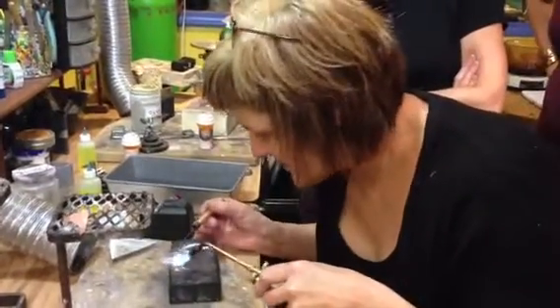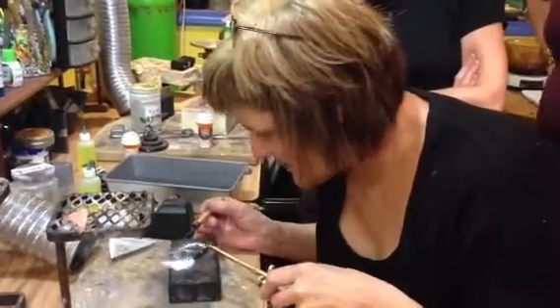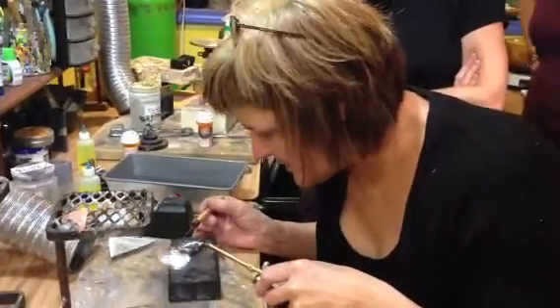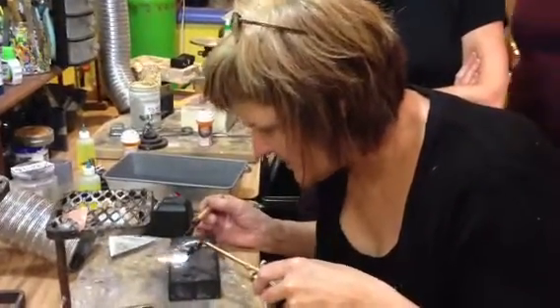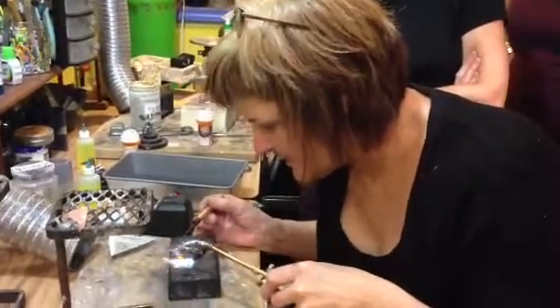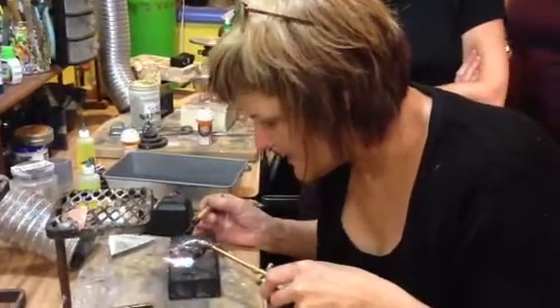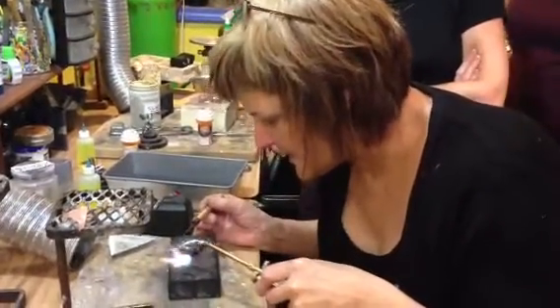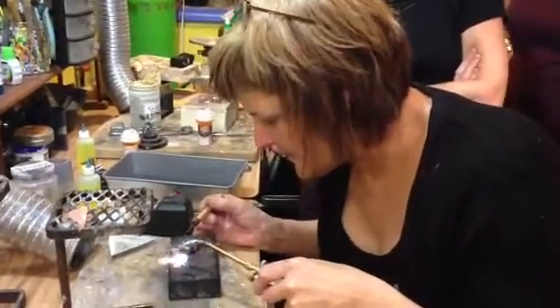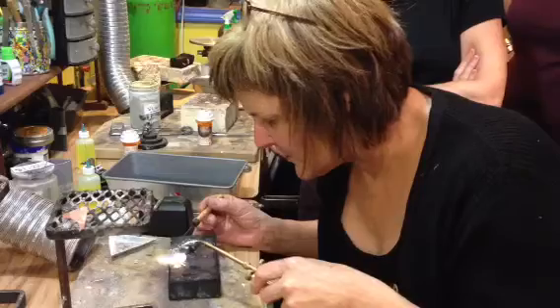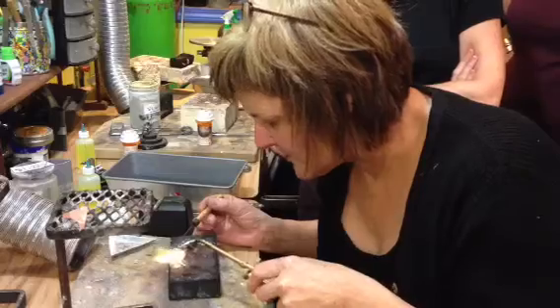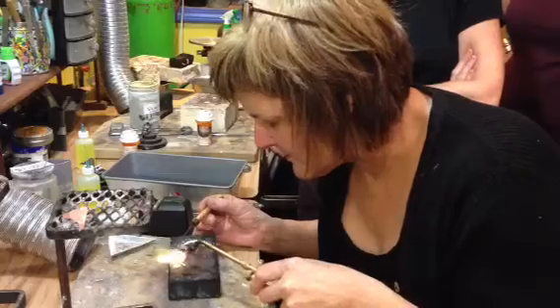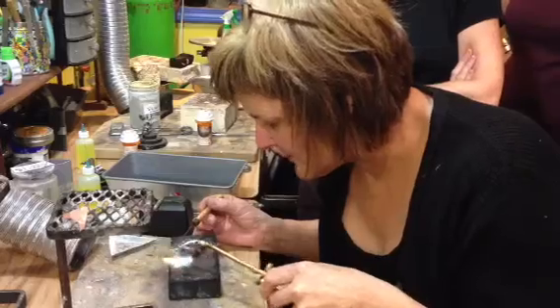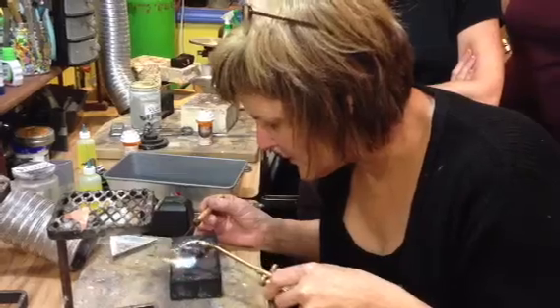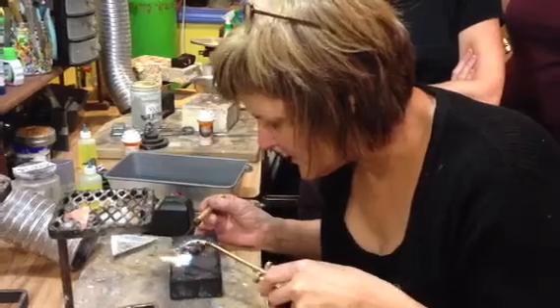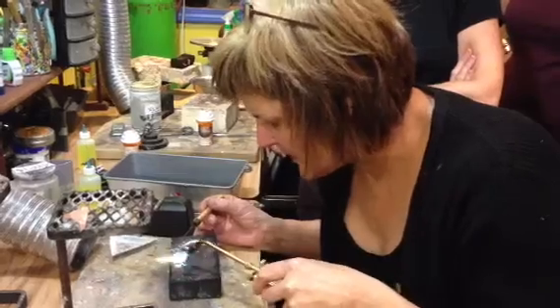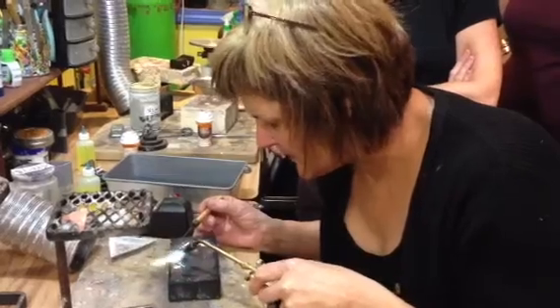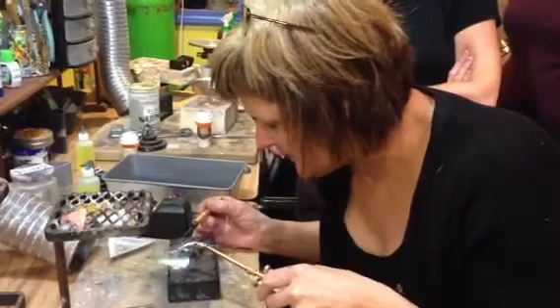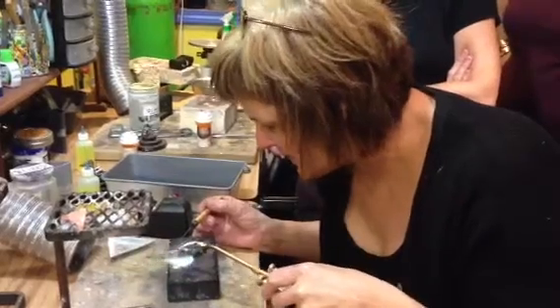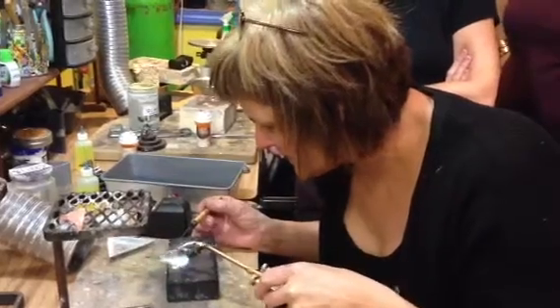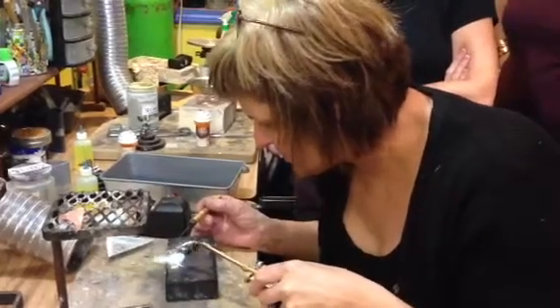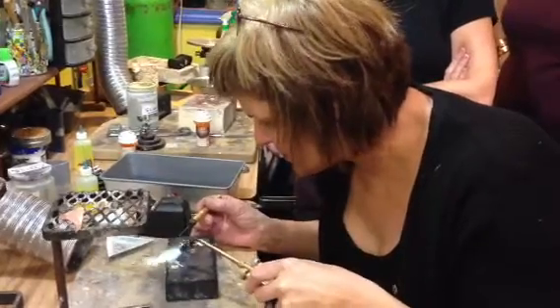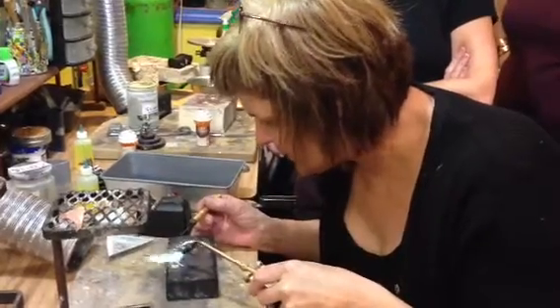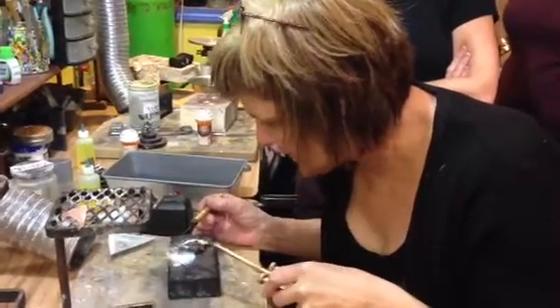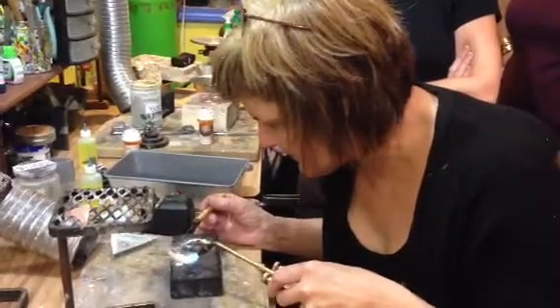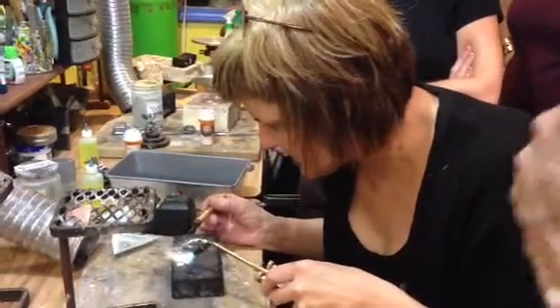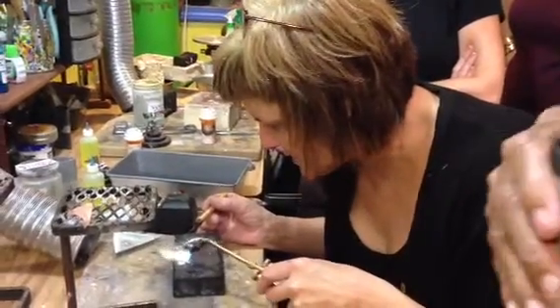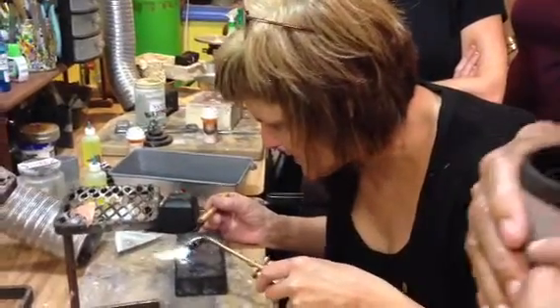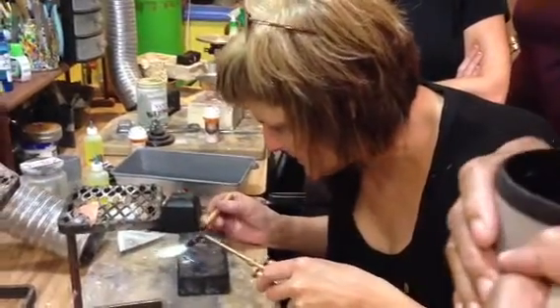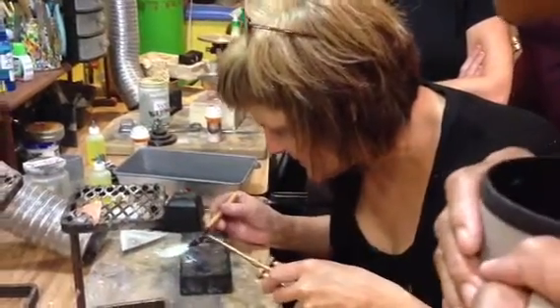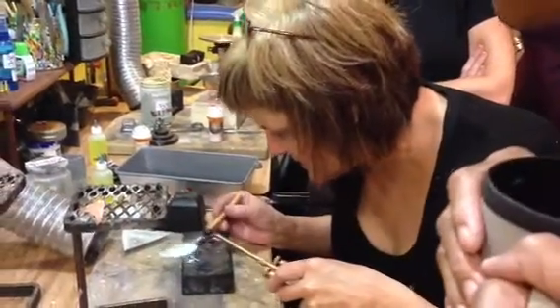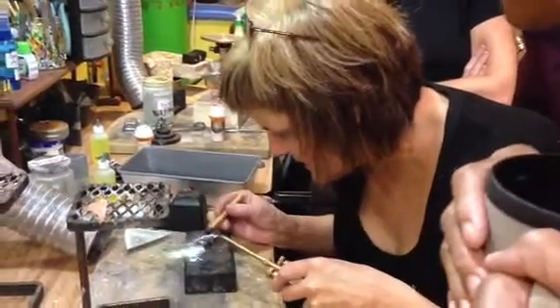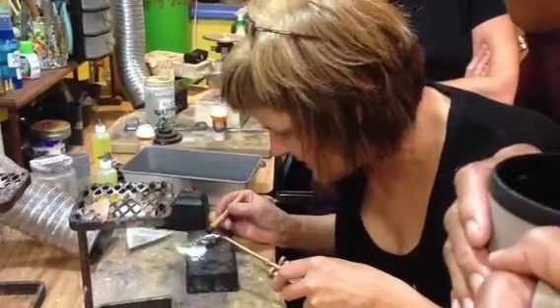I'm going to heat this up, and with the handy flux, I usually heat it first so it's a little sticky.